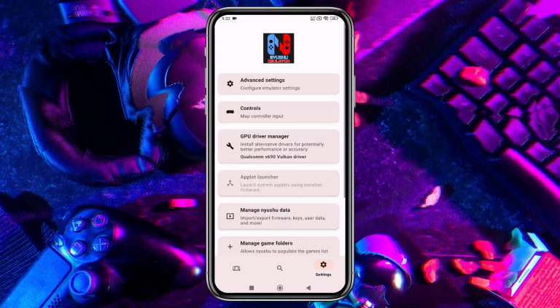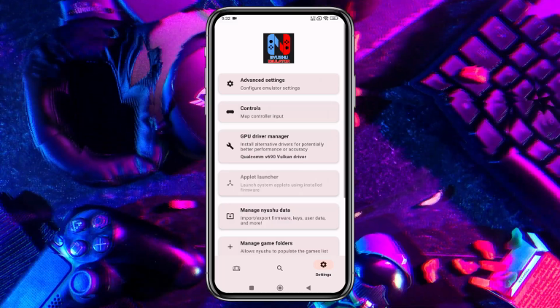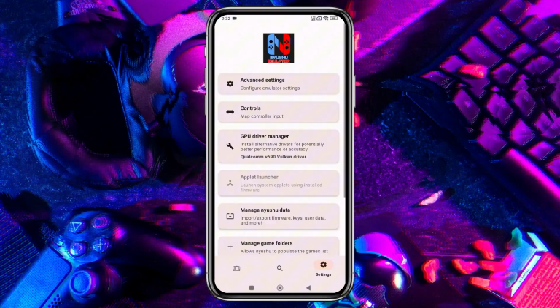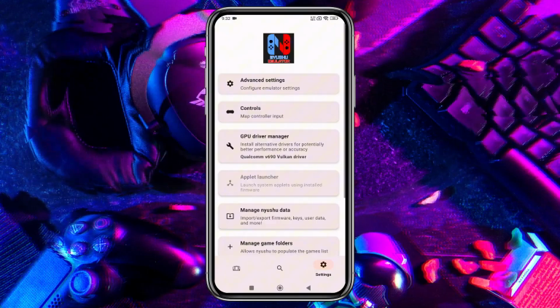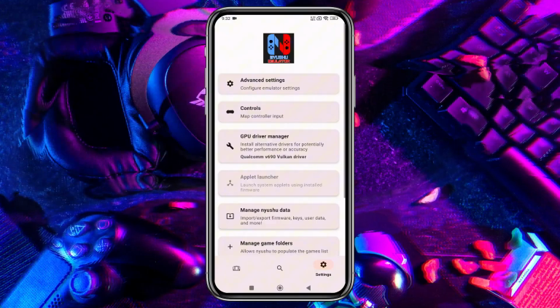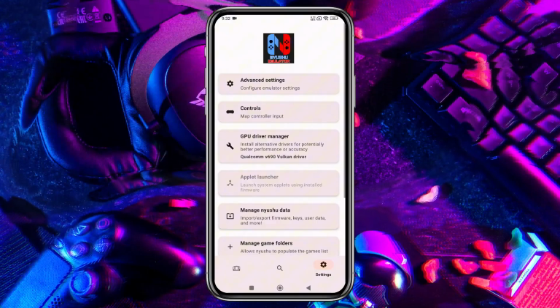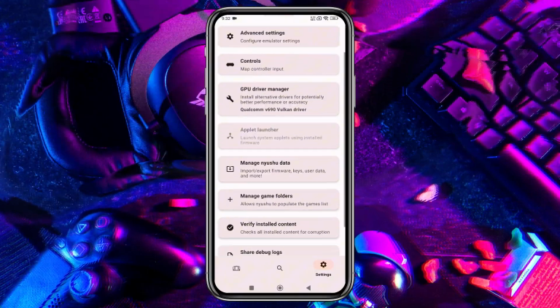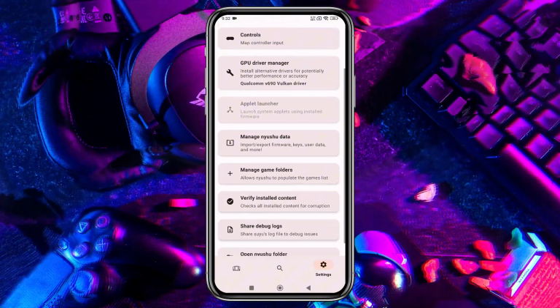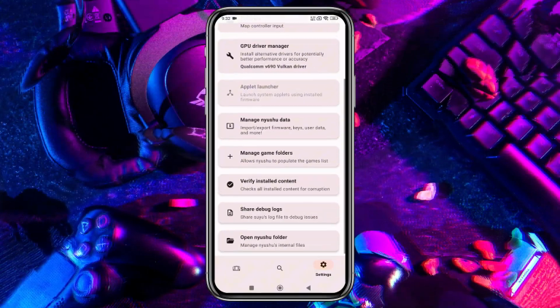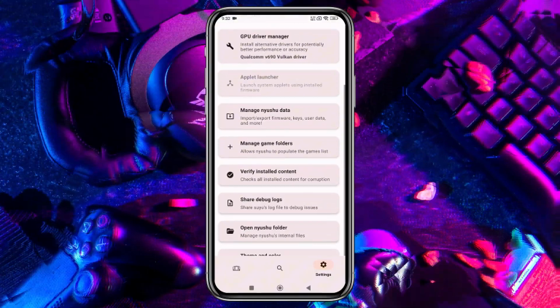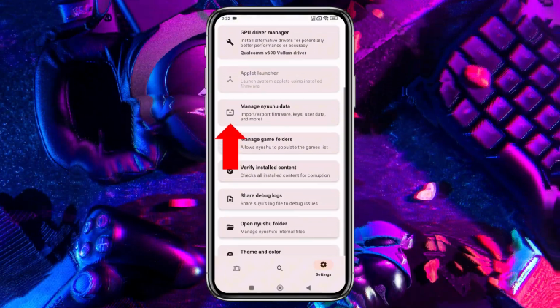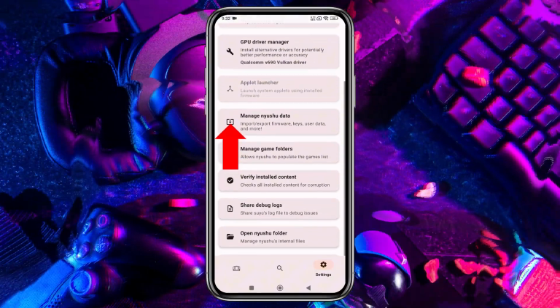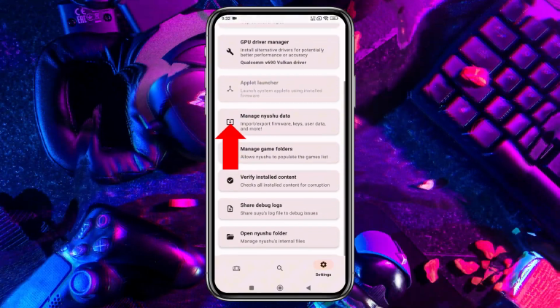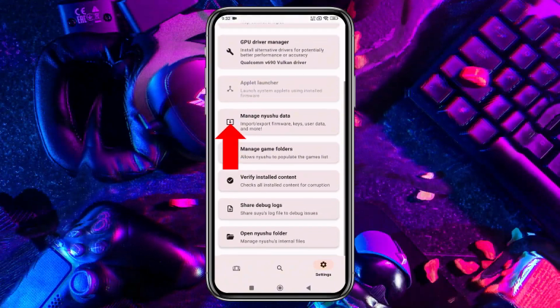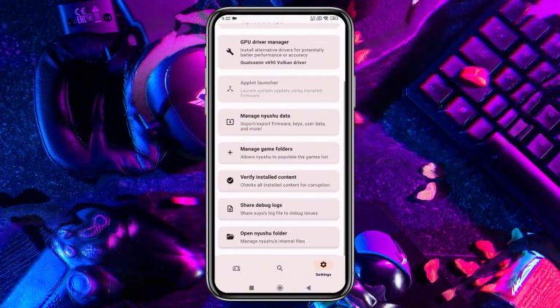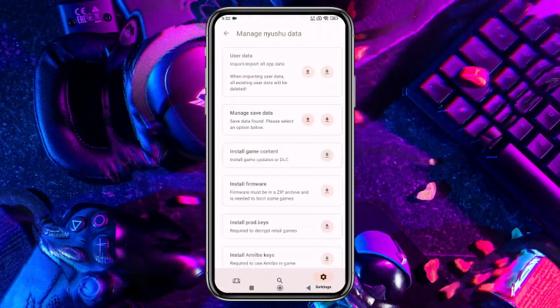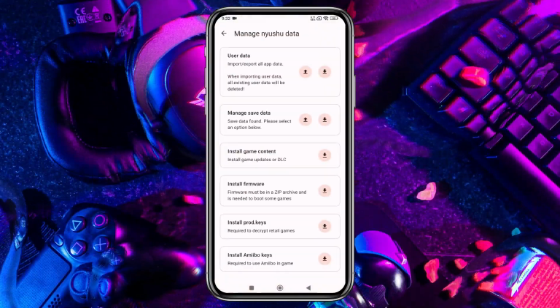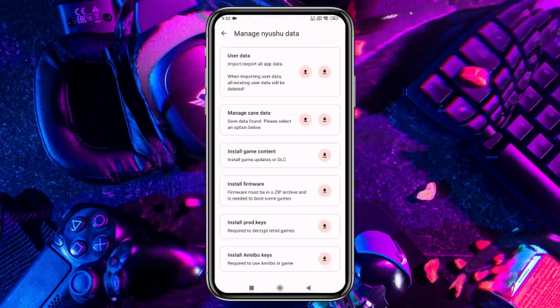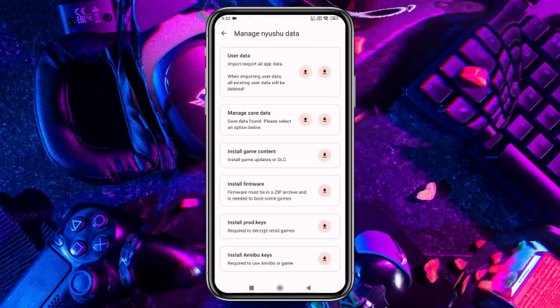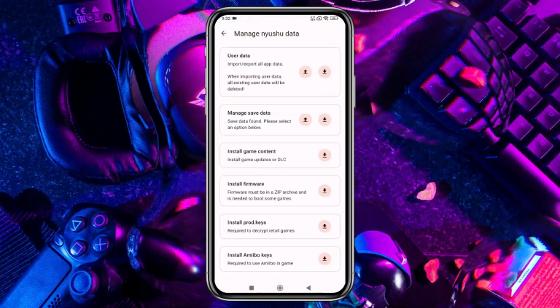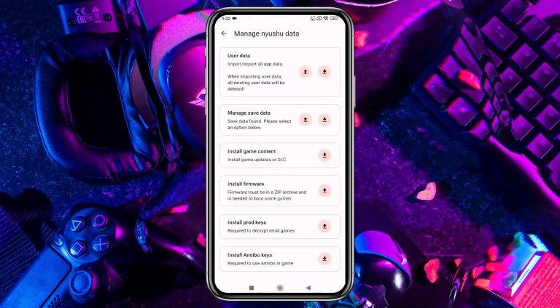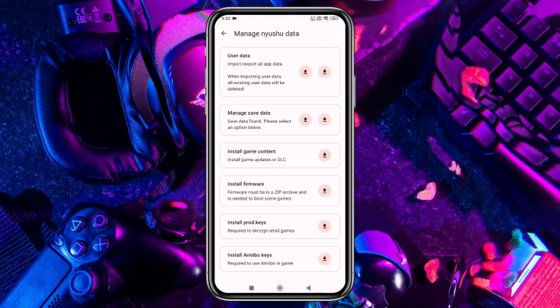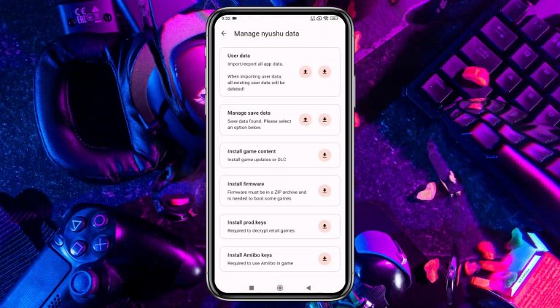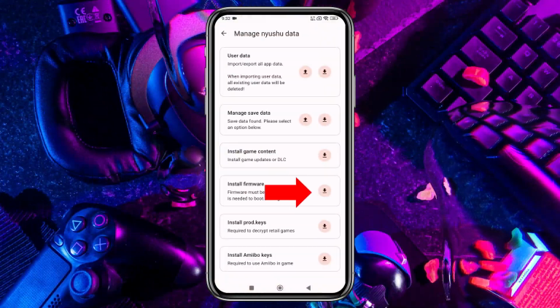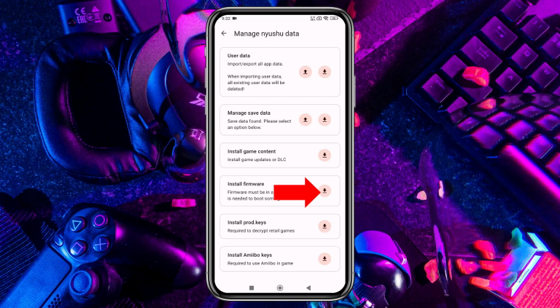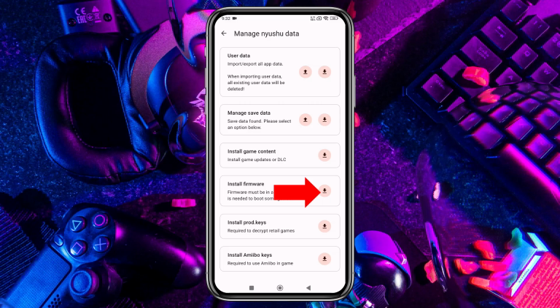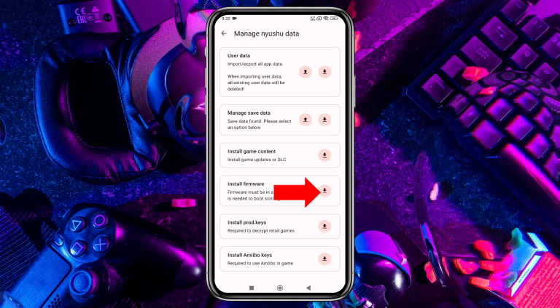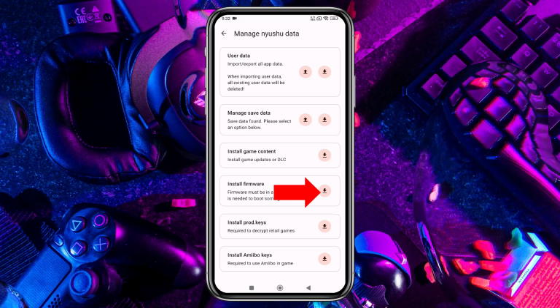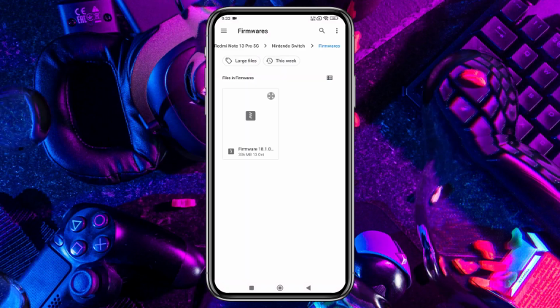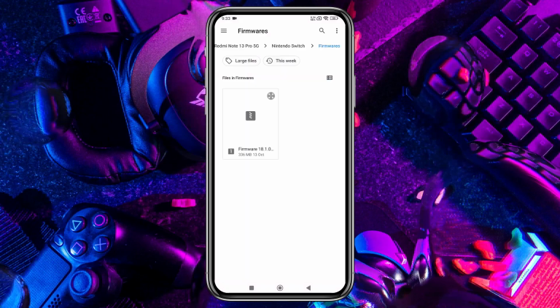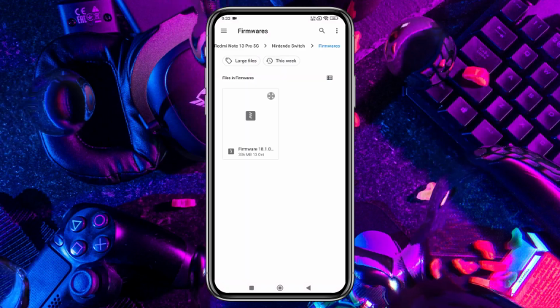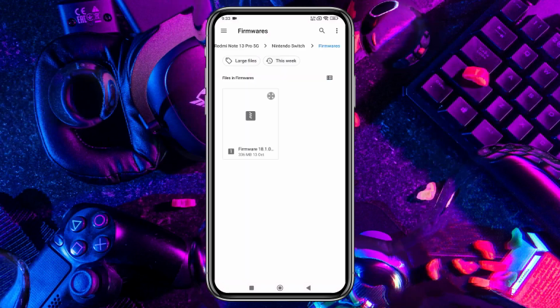If you want to add QLauncher, you need to install firmware. Open Manage Nushu Data, then select Install Firmware. That's it.